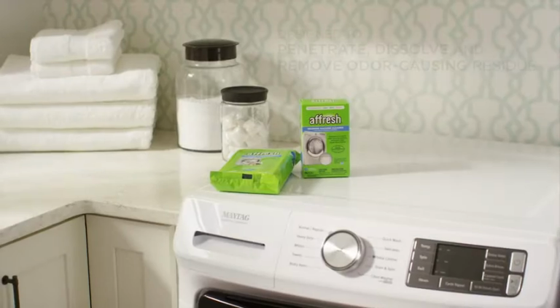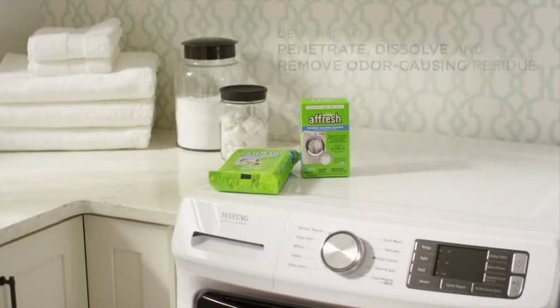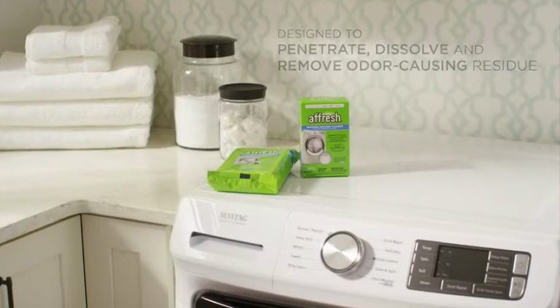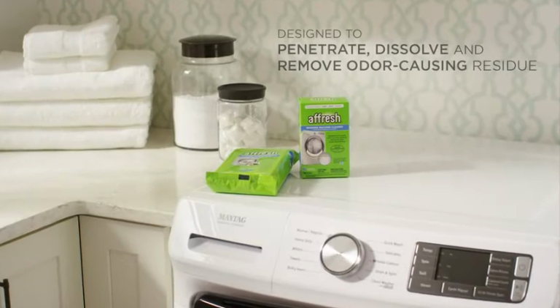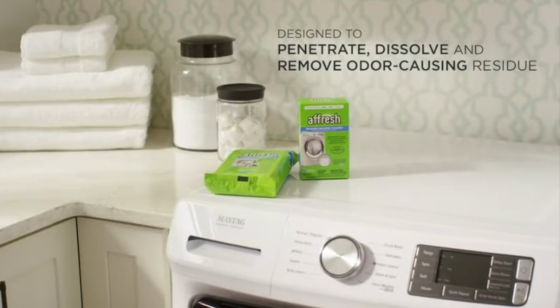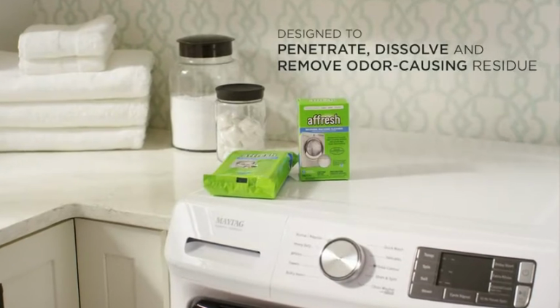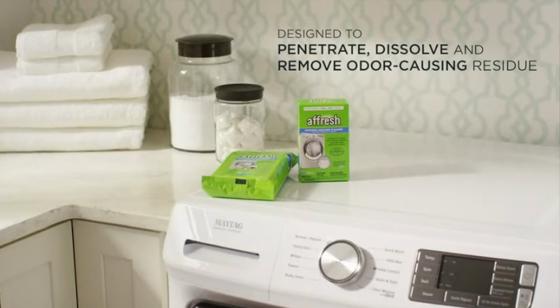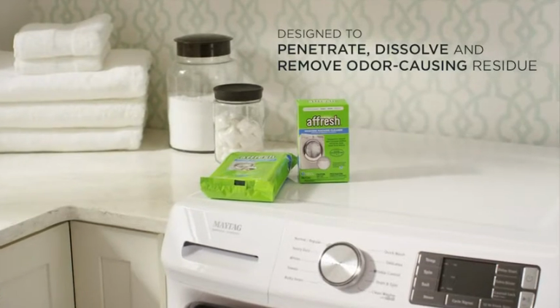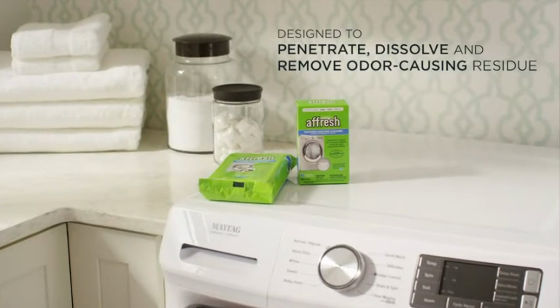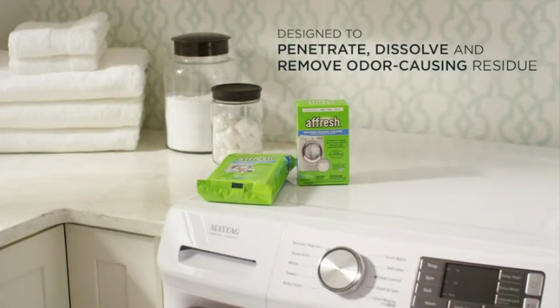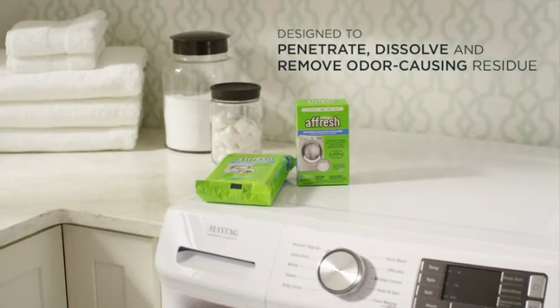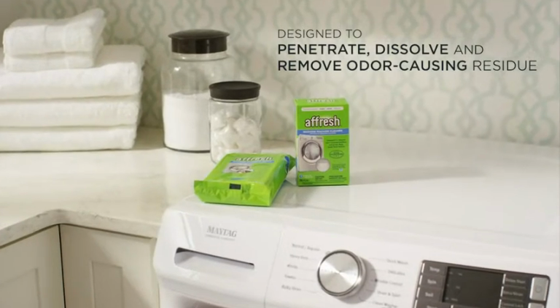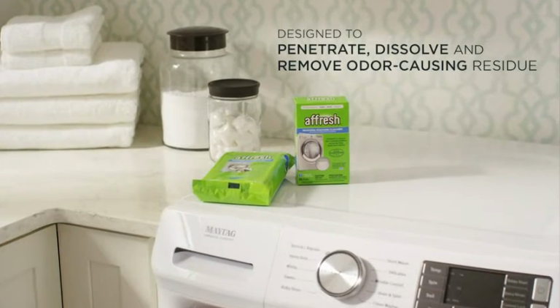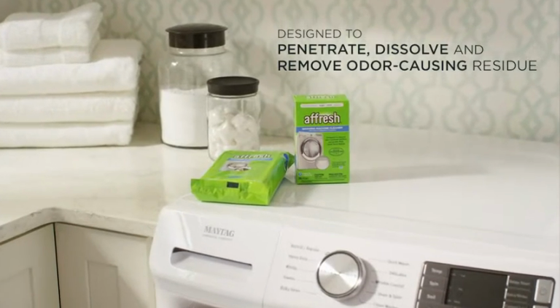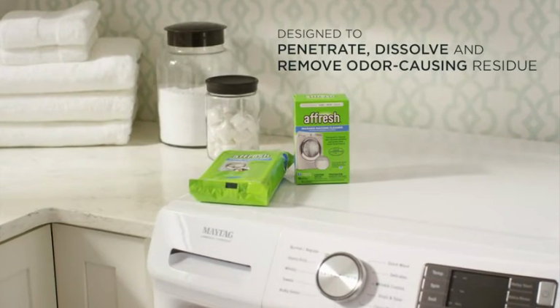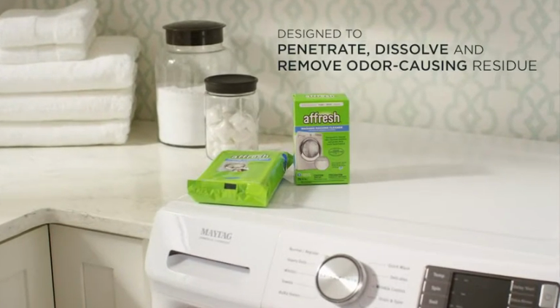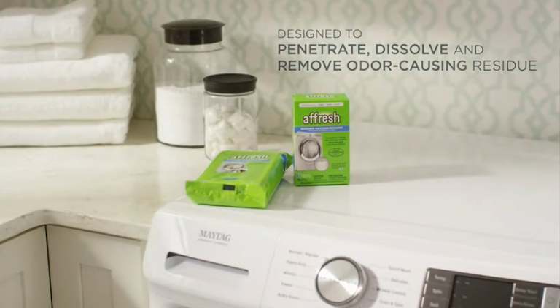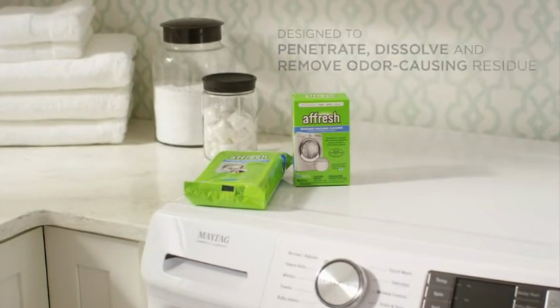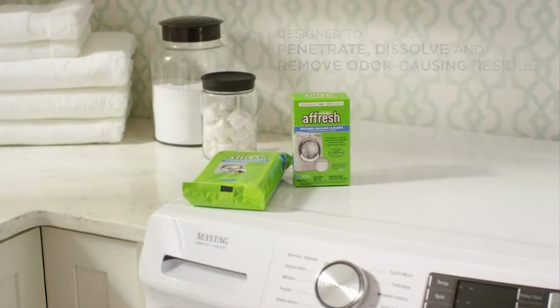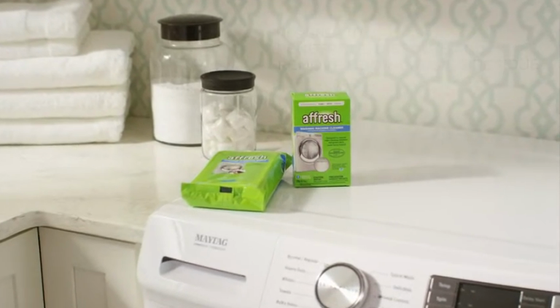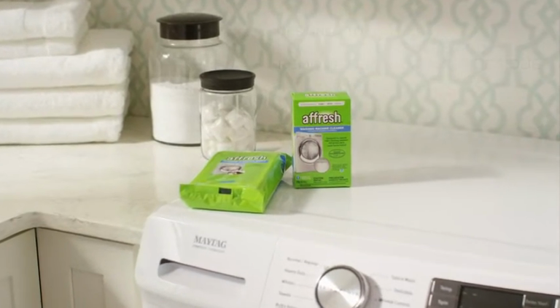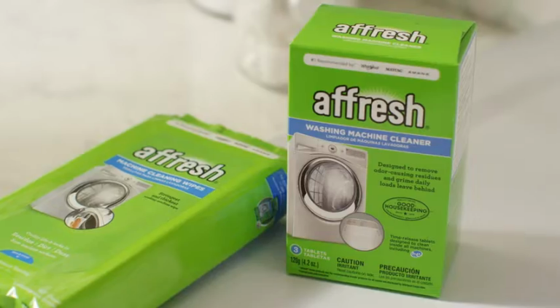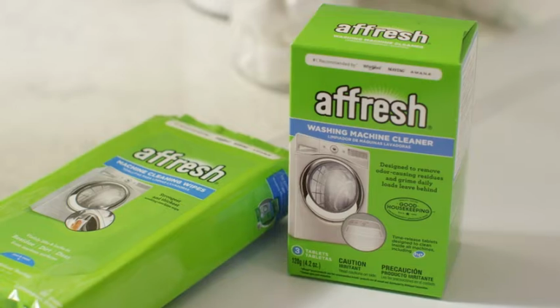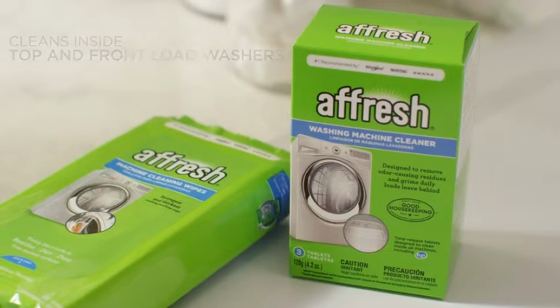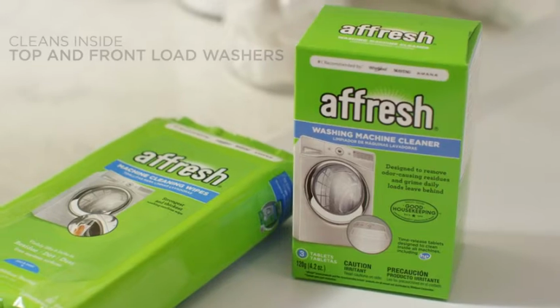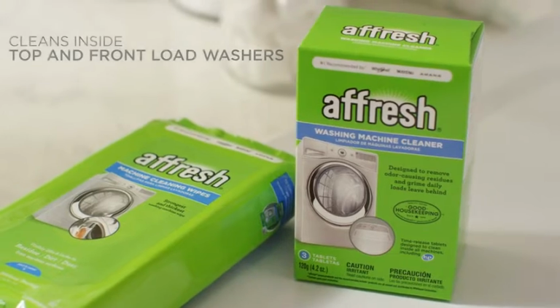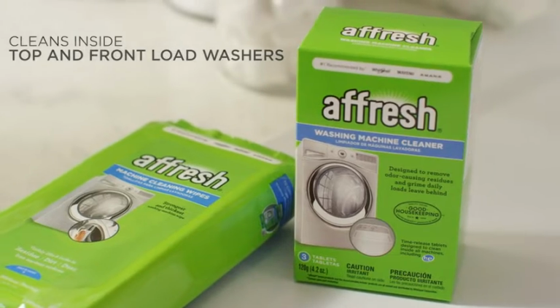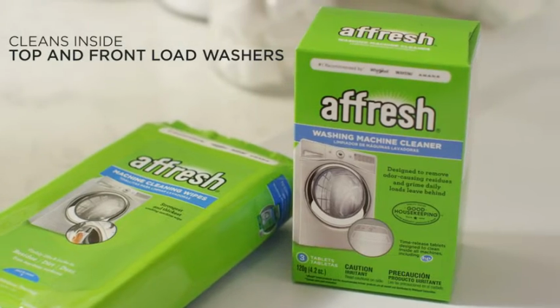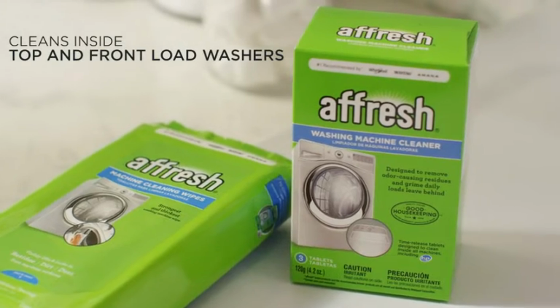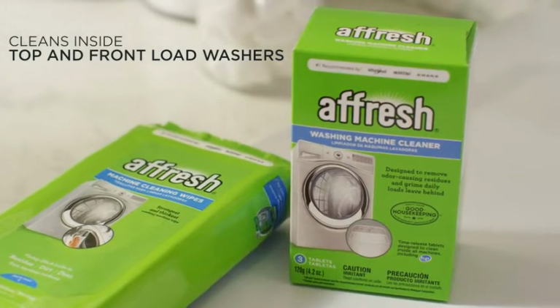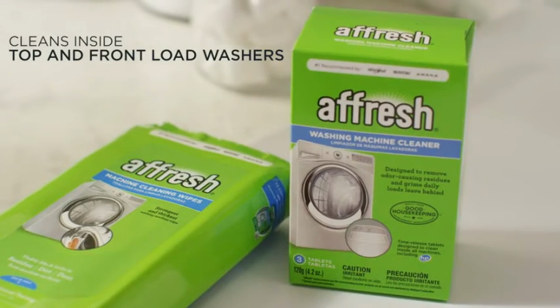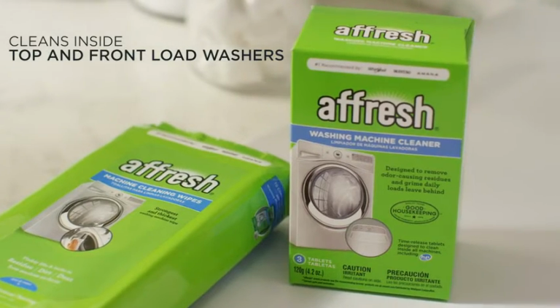A fresh washing machine cleaner and machine cleaning wipes are designed to clean the inside and outside of all washing machines.